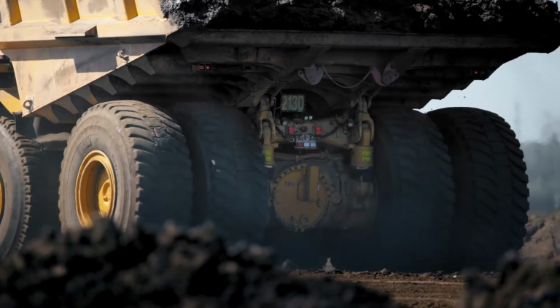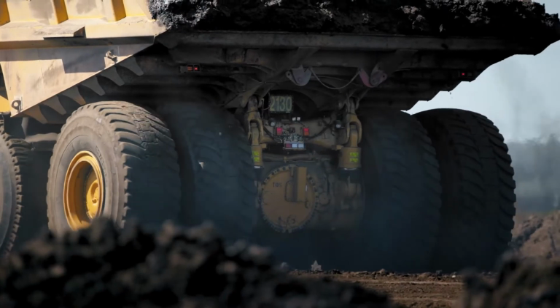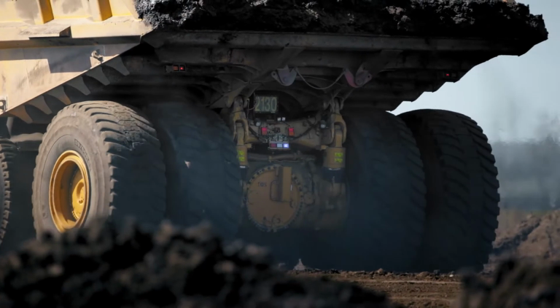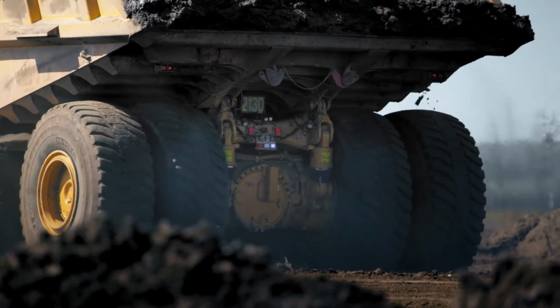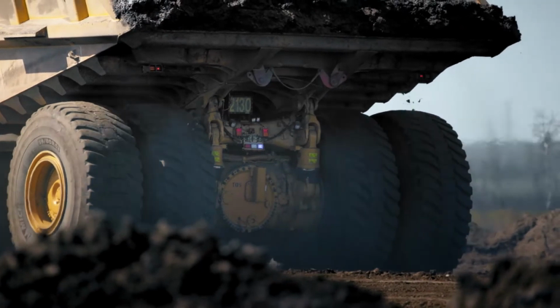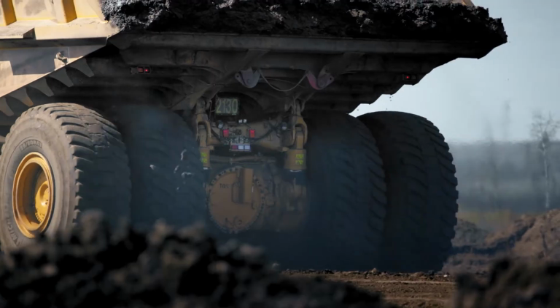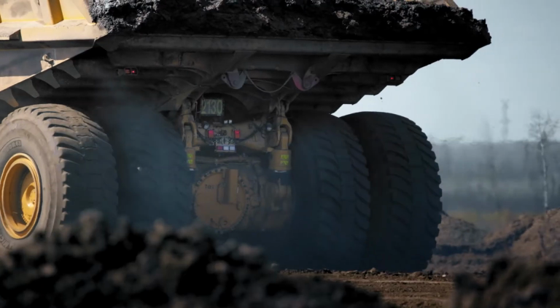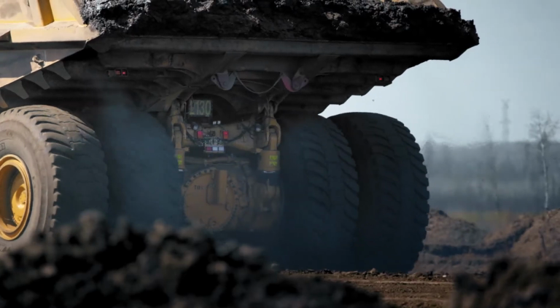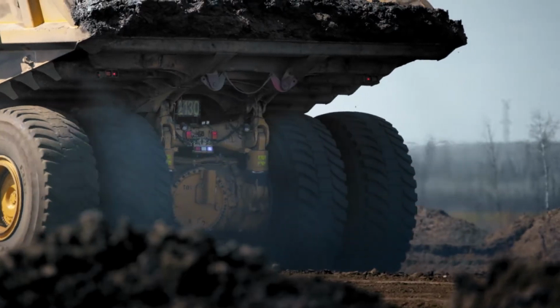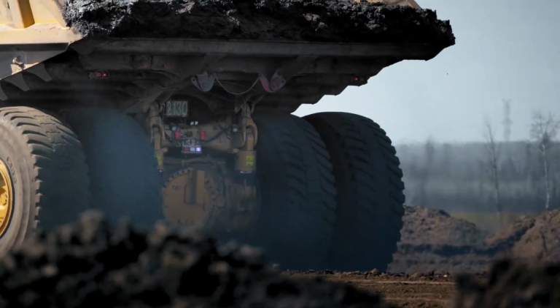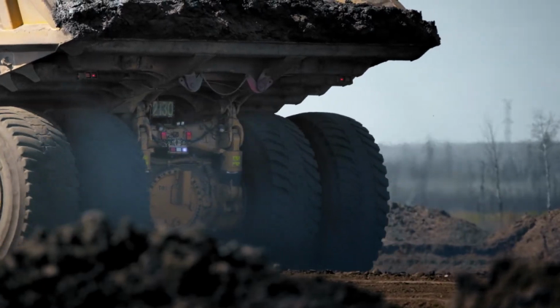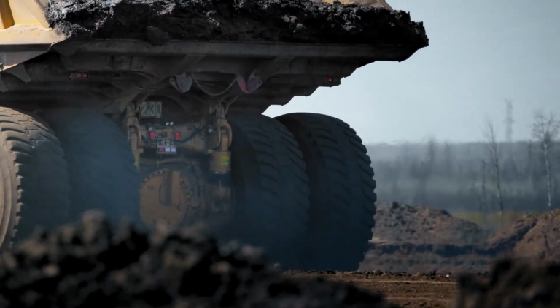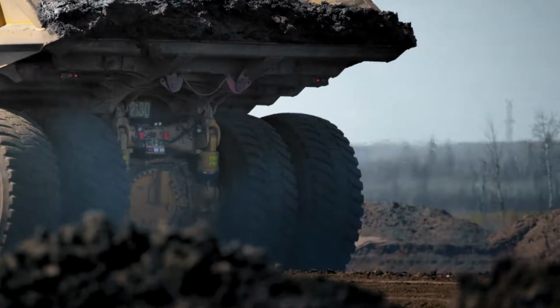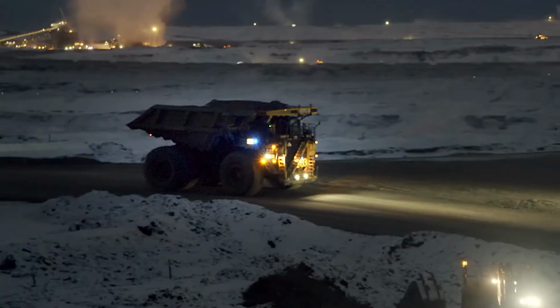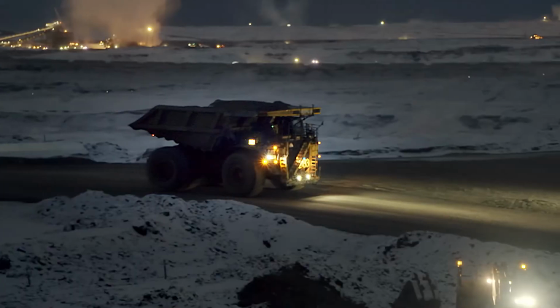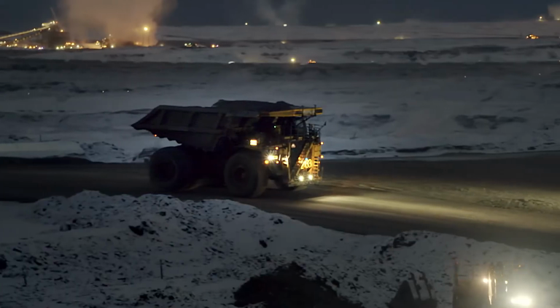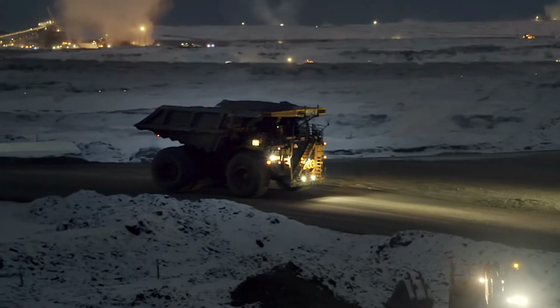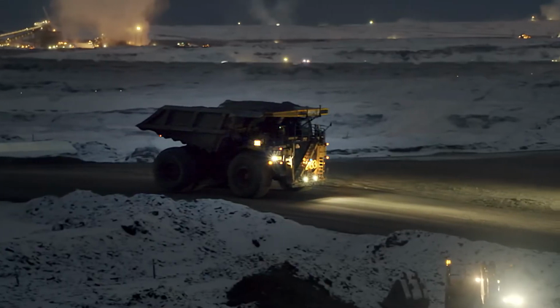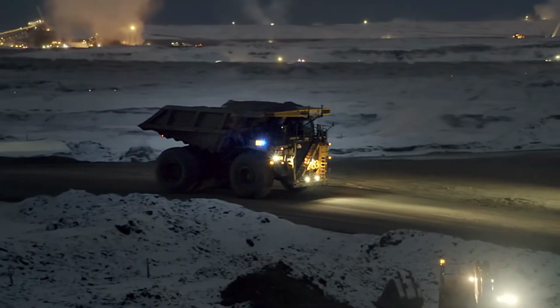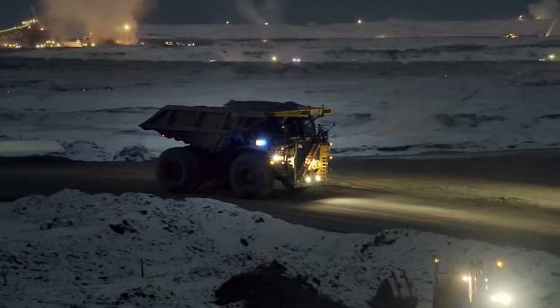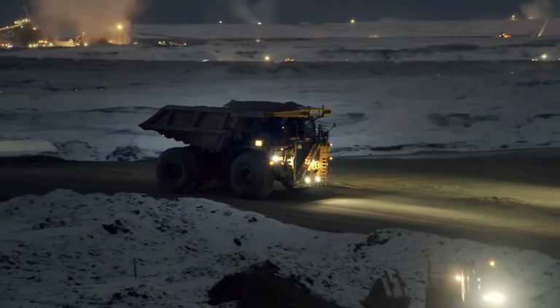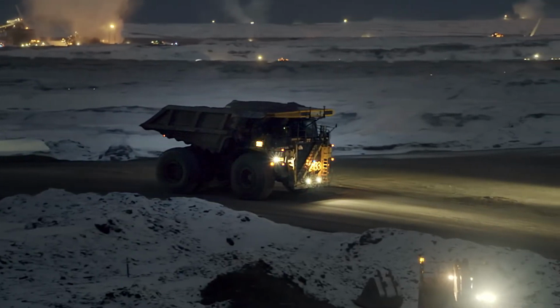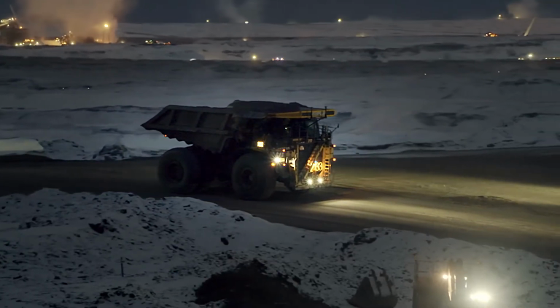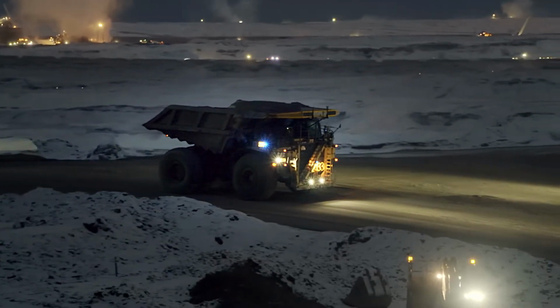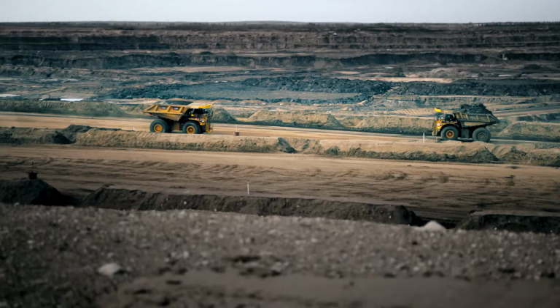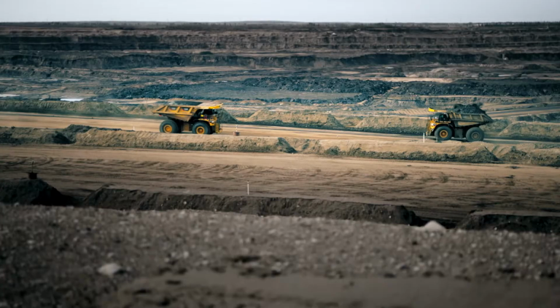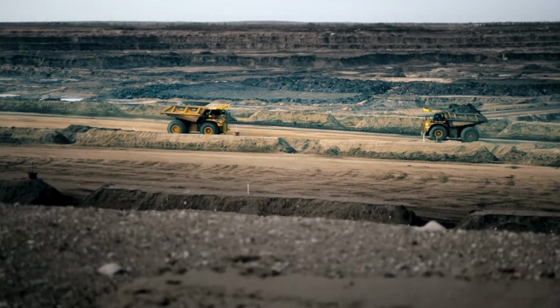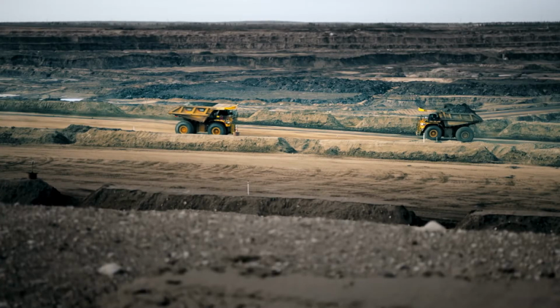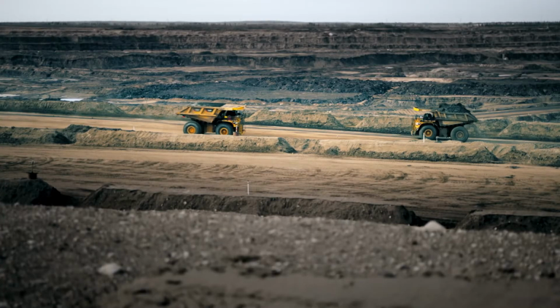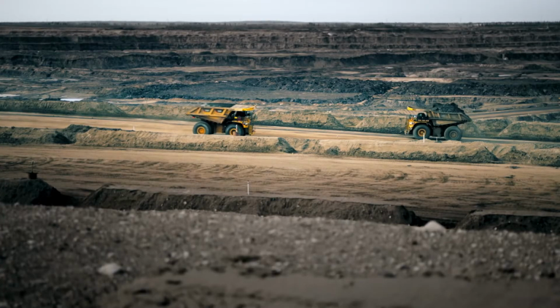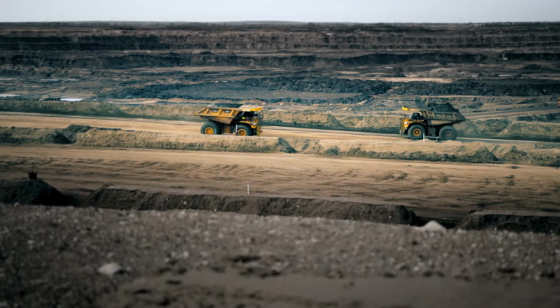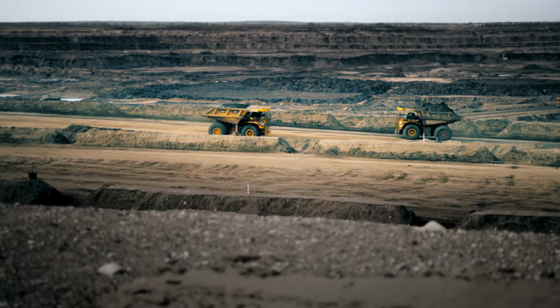Now we're hauling material day and night. We're more productive than the staffed operation.